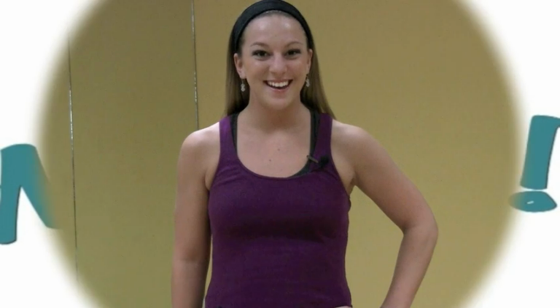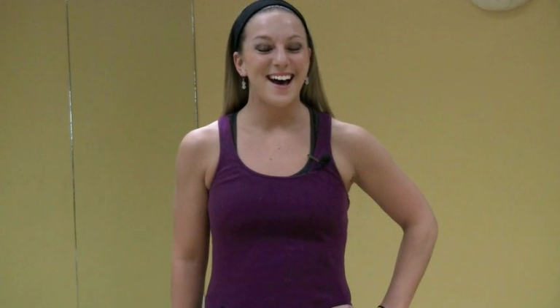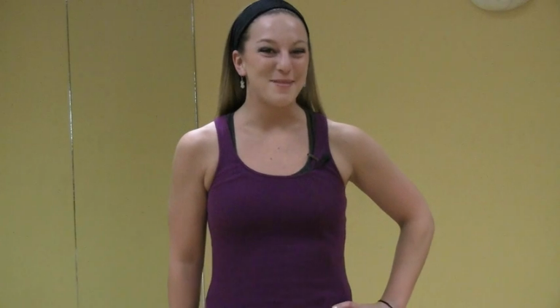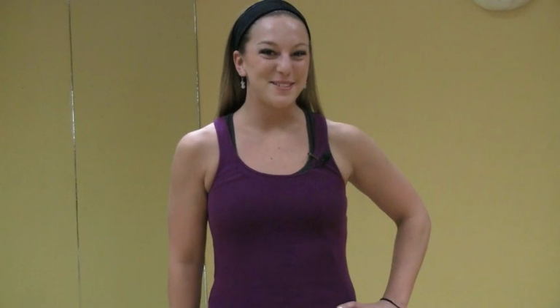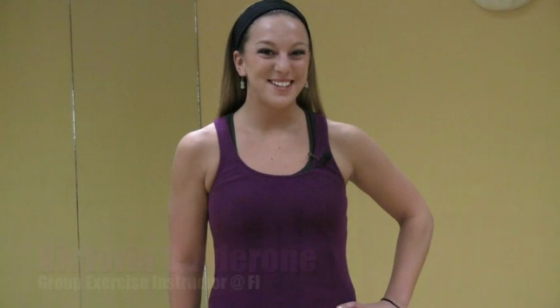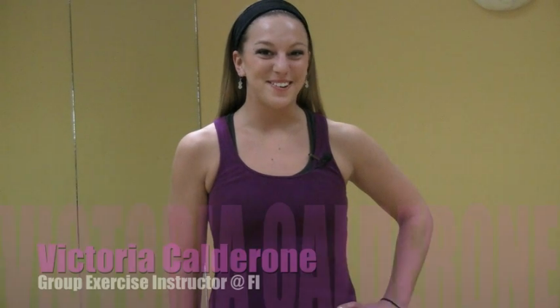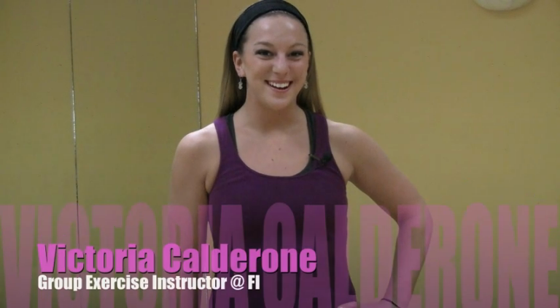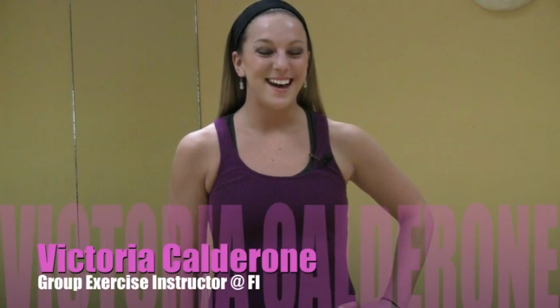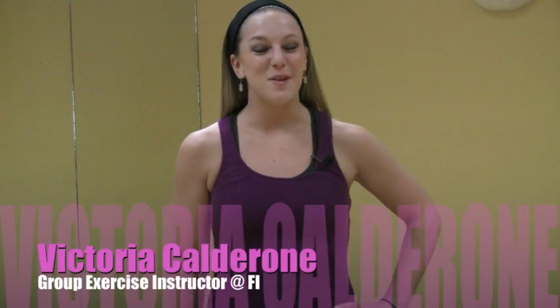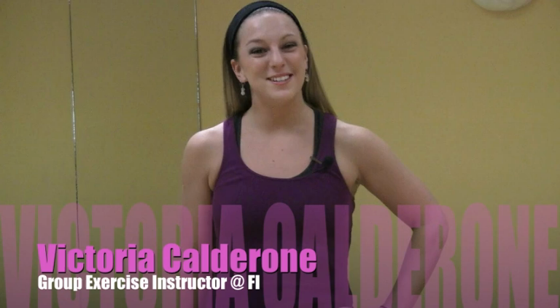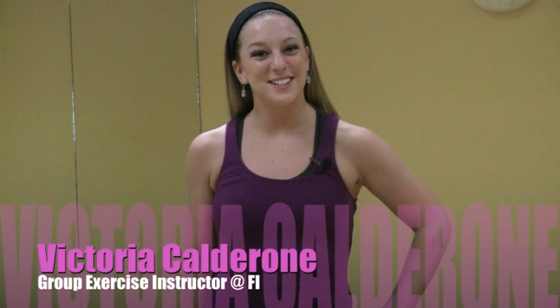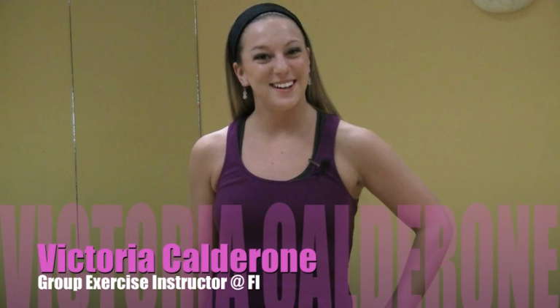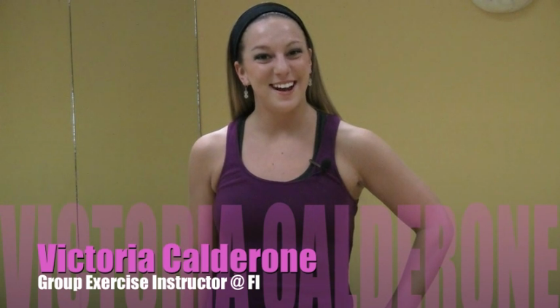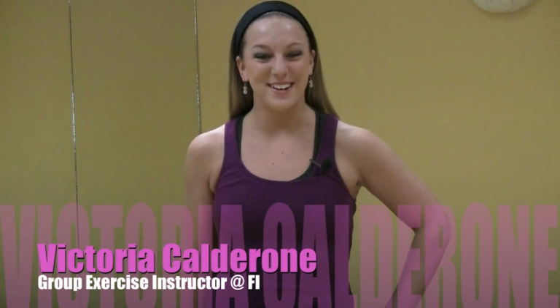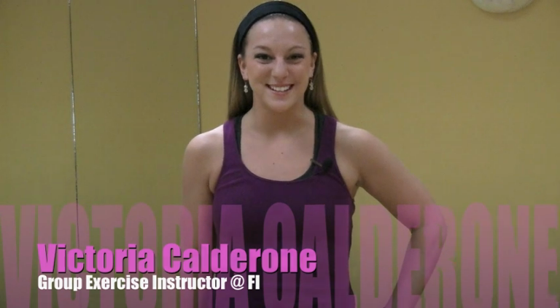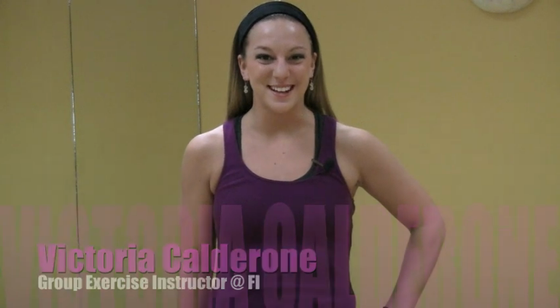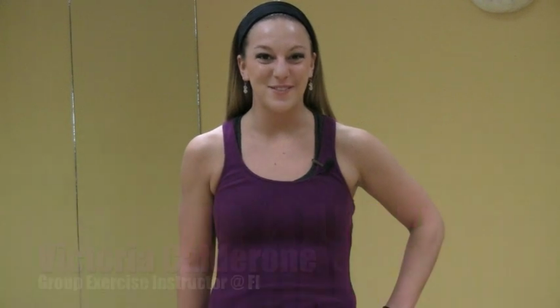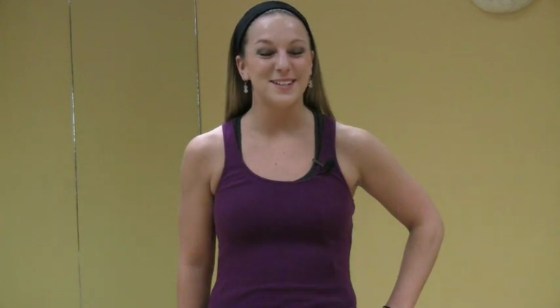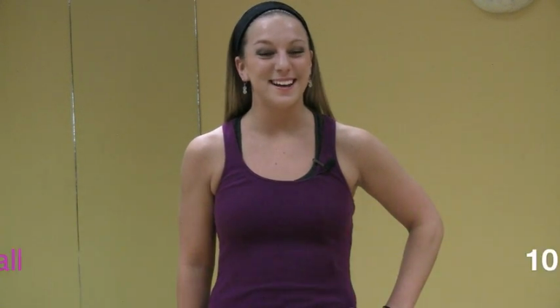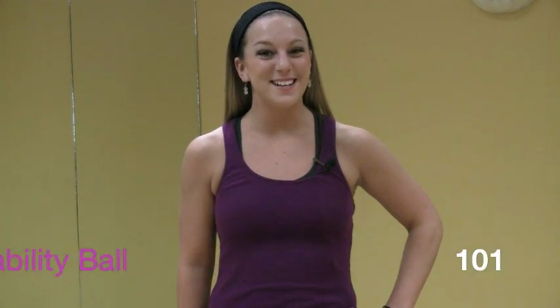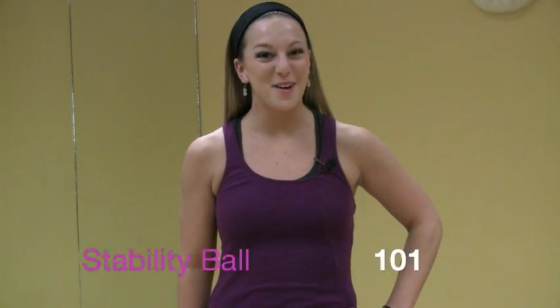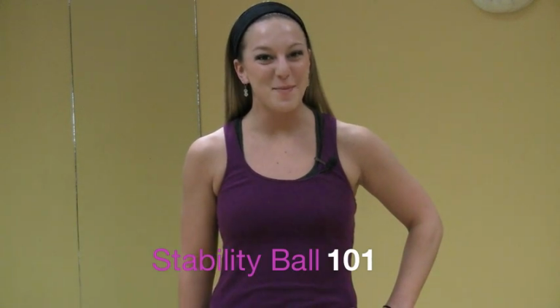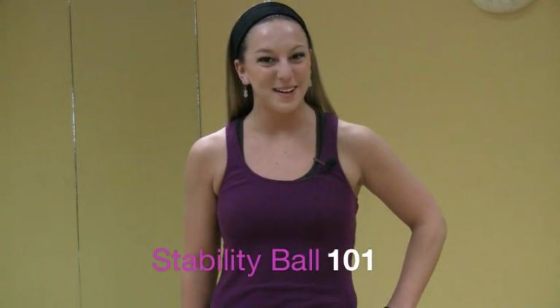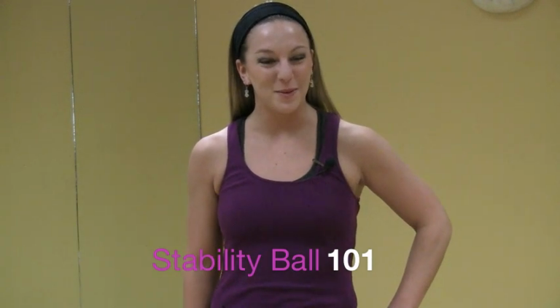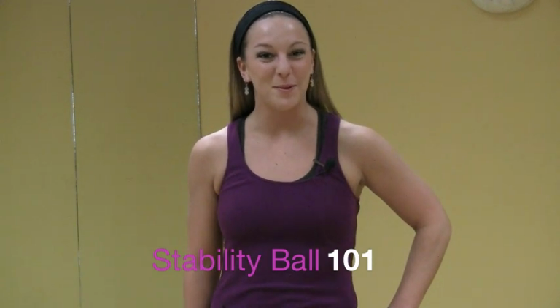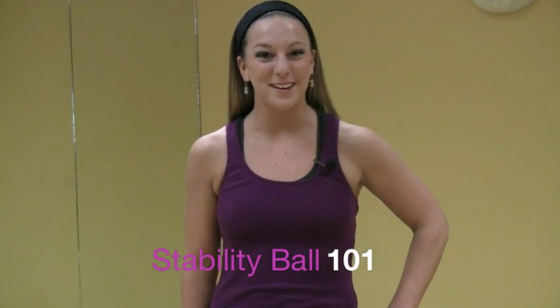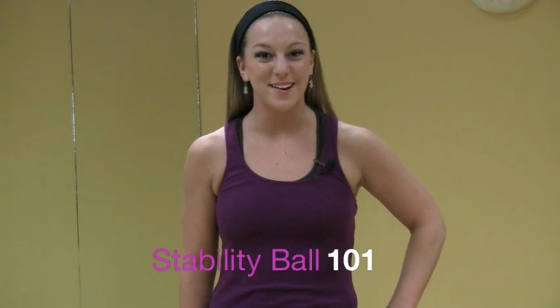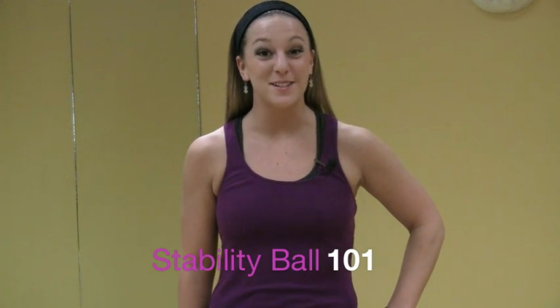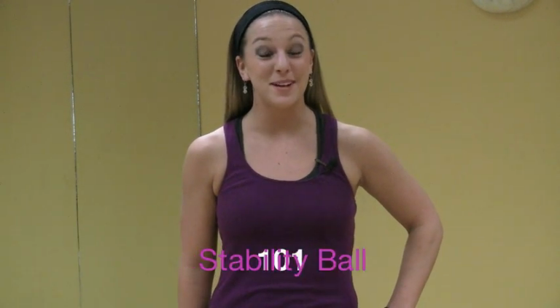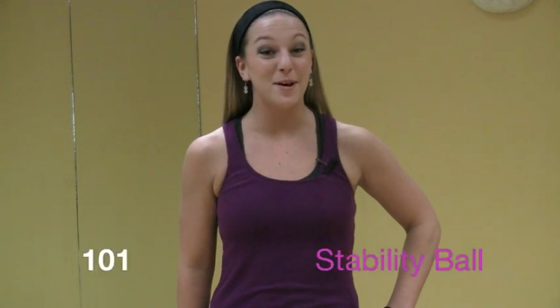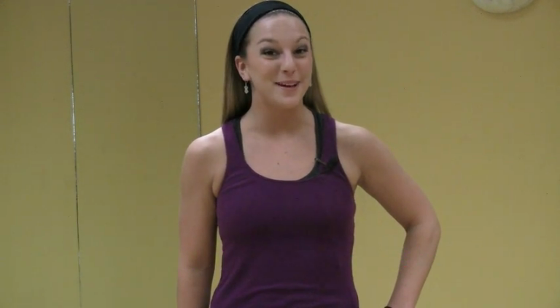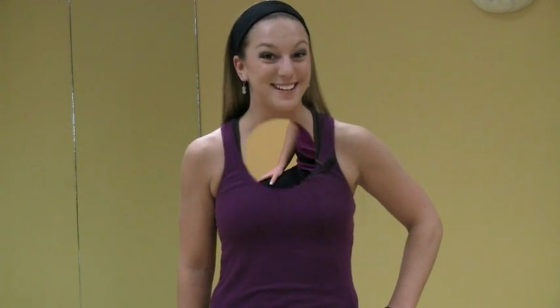Hi, my name is Victoria, and I'm an instructor here at Fitness Incentive. For today's FI Minute, we'll be working on stability ball basics.